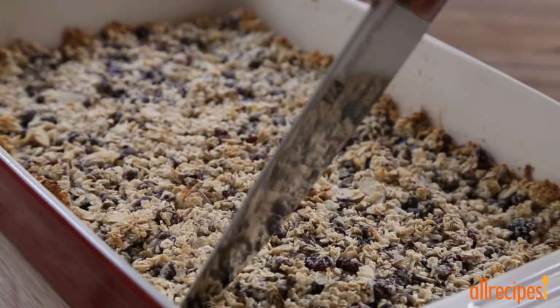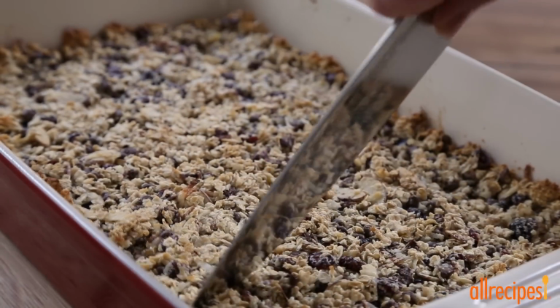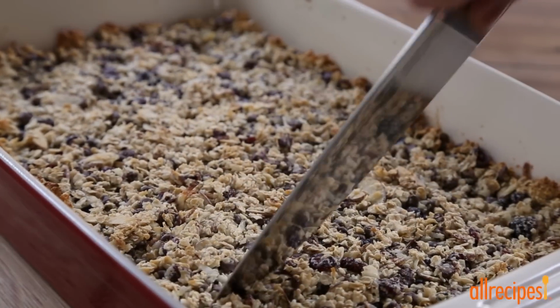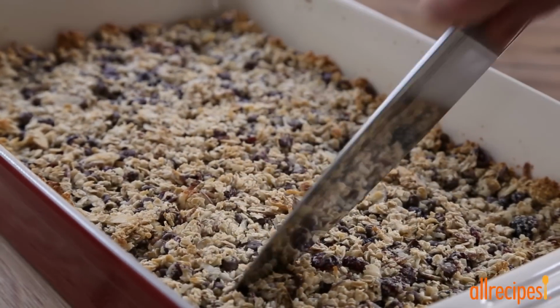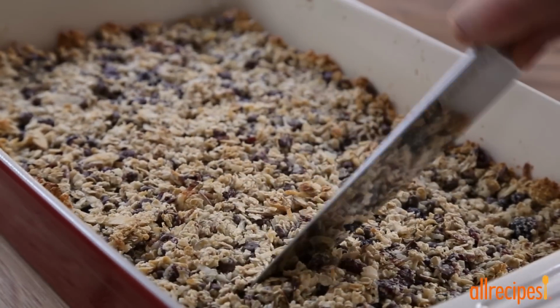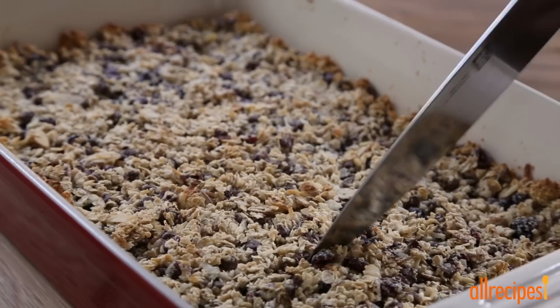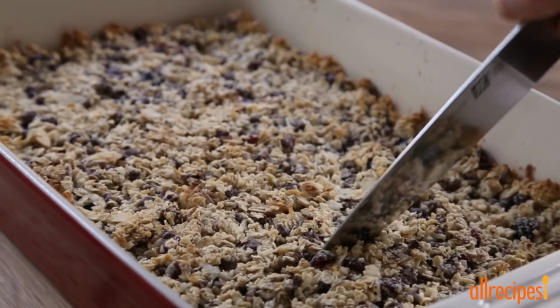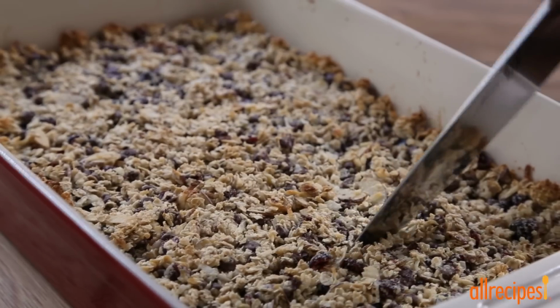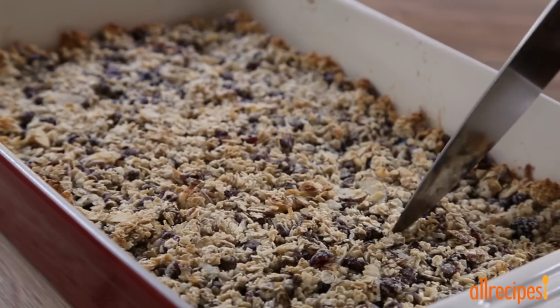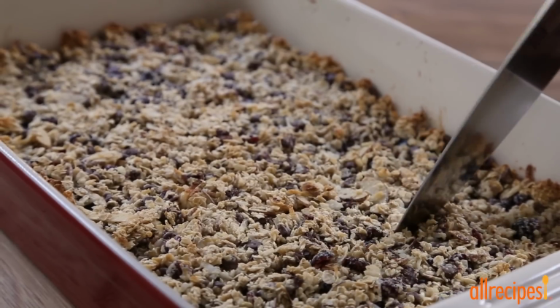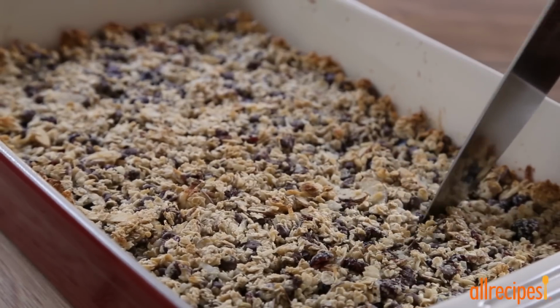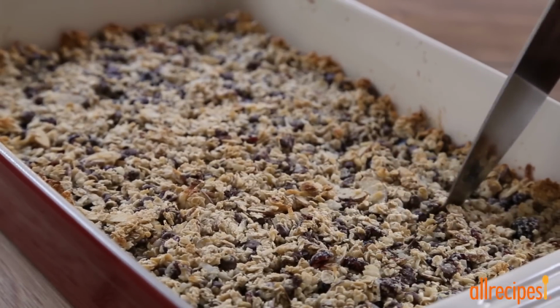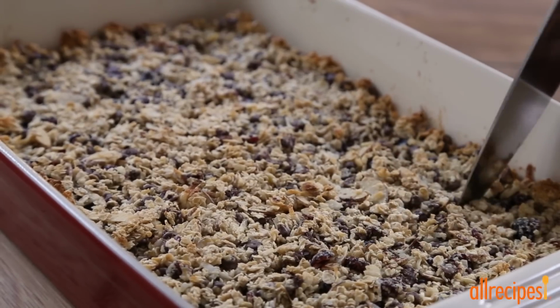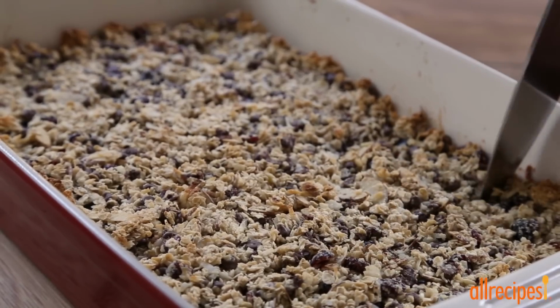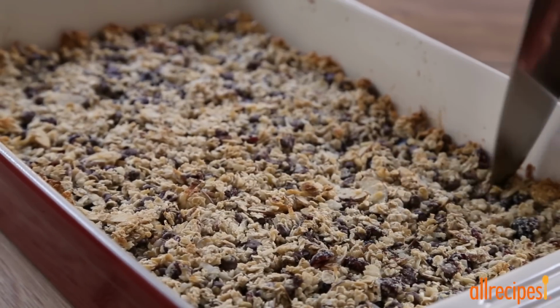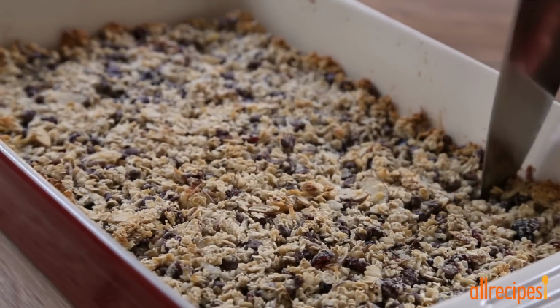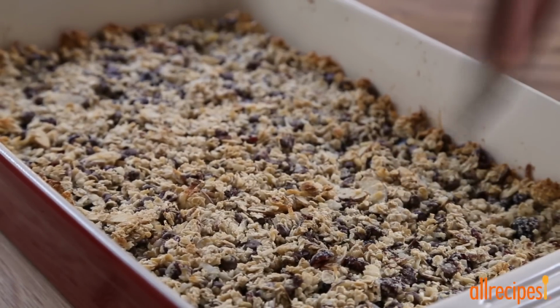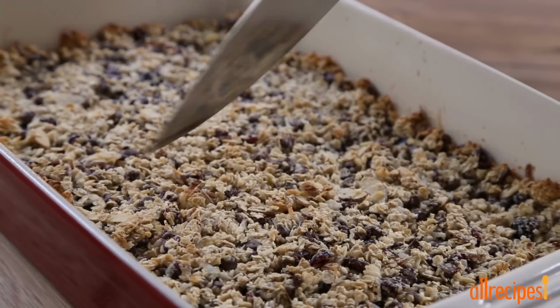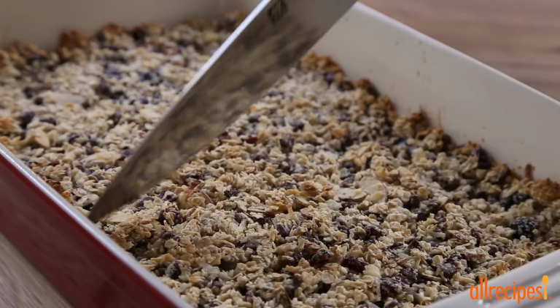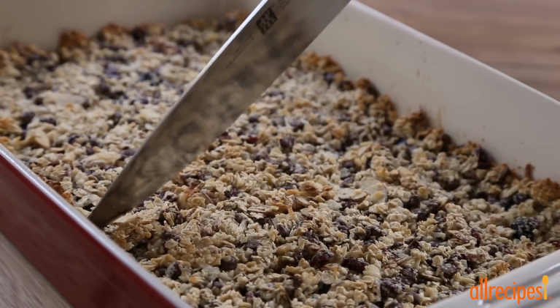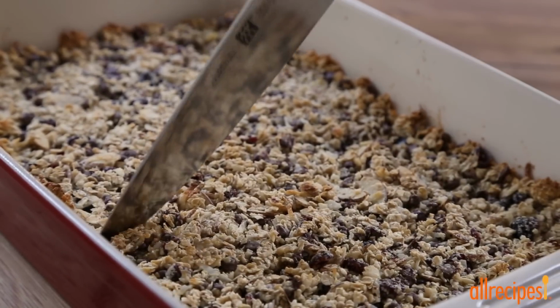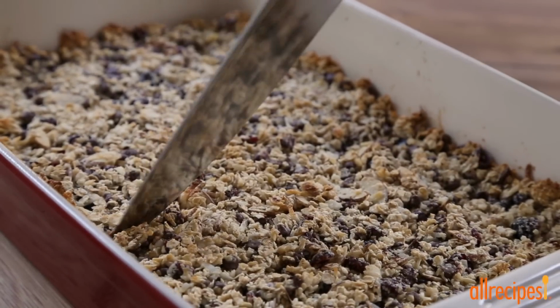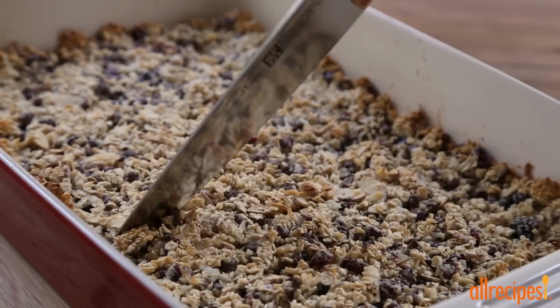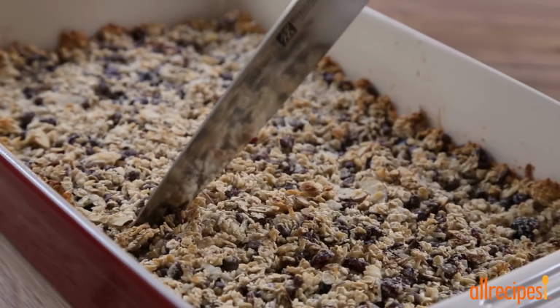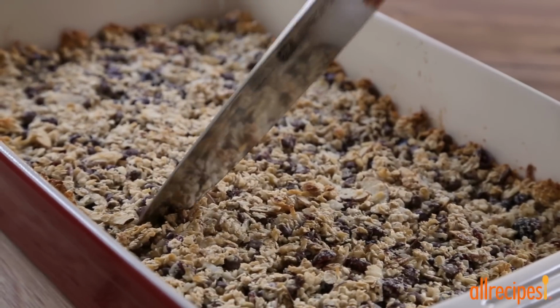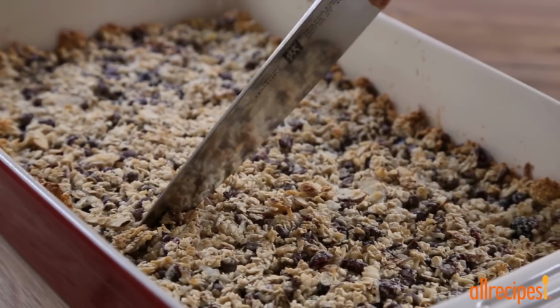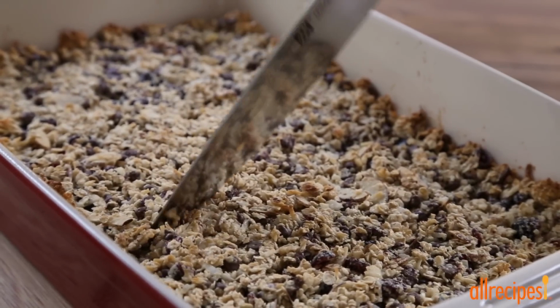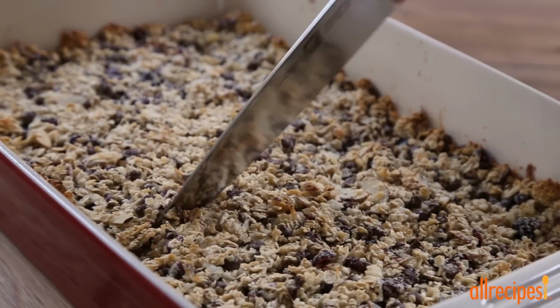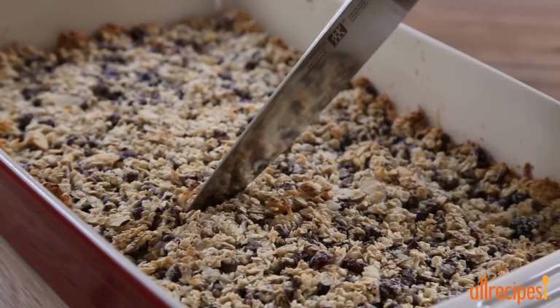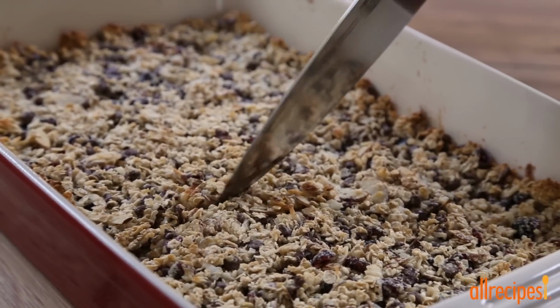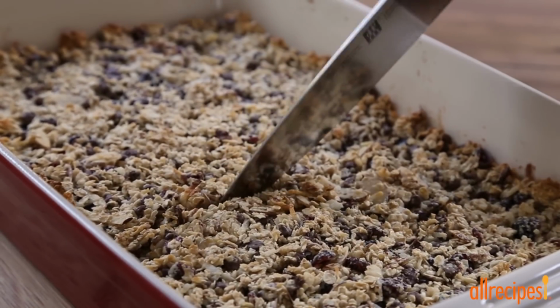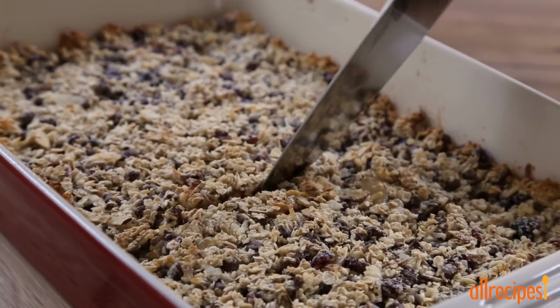Once baked, cool for 5 minutes to set, then cut into bars and cool completely, if you can wait that long.